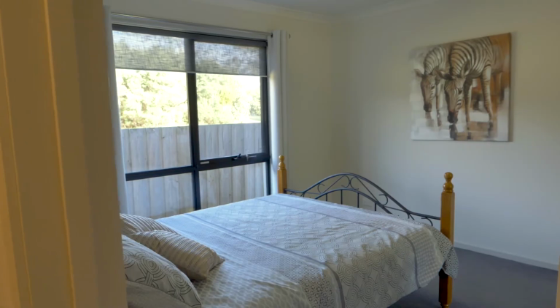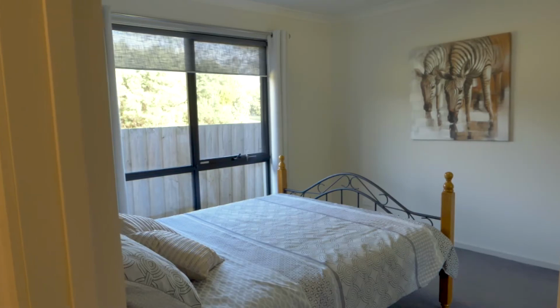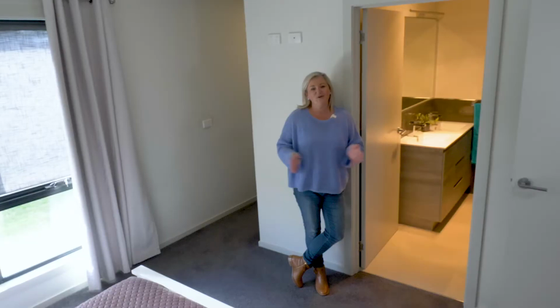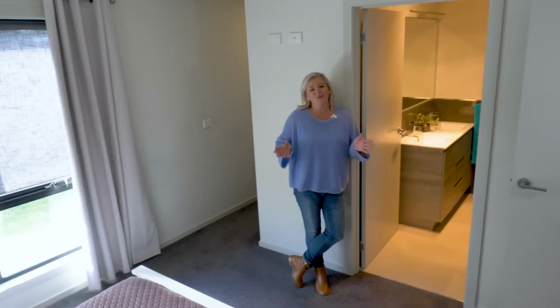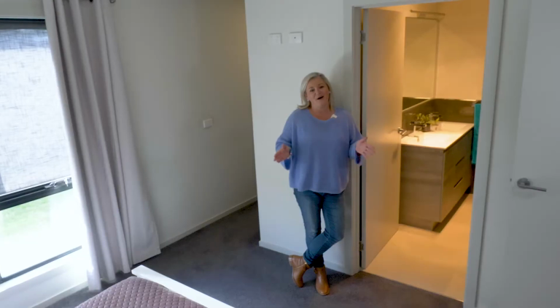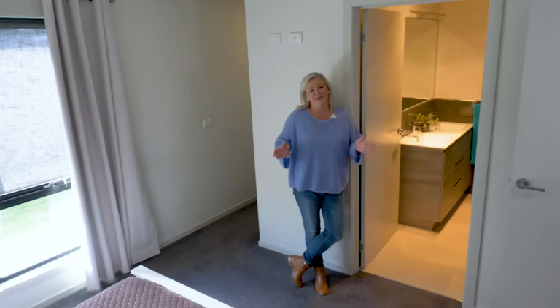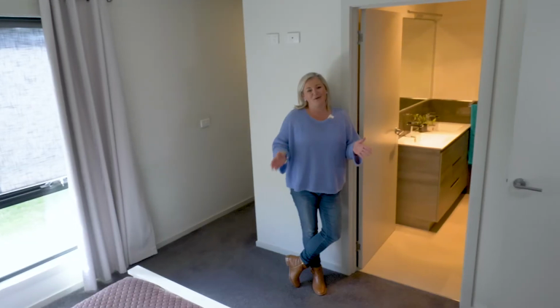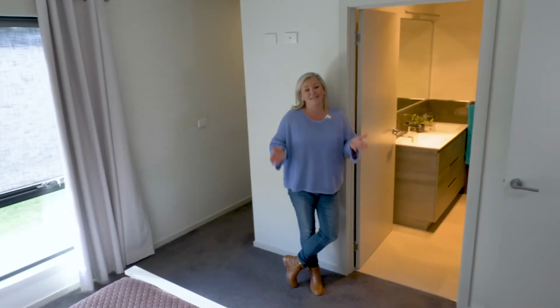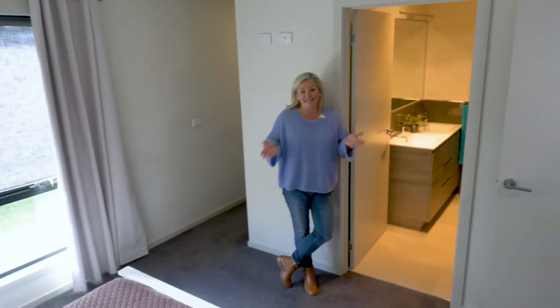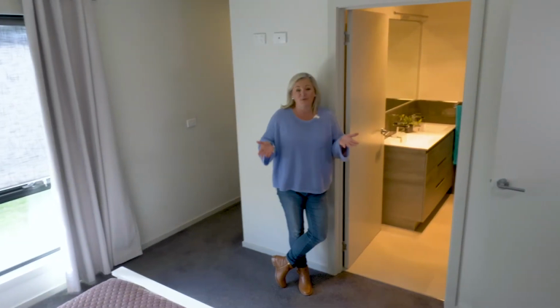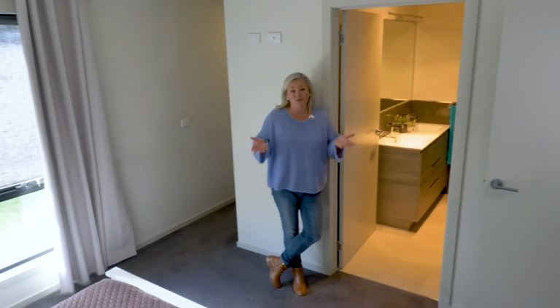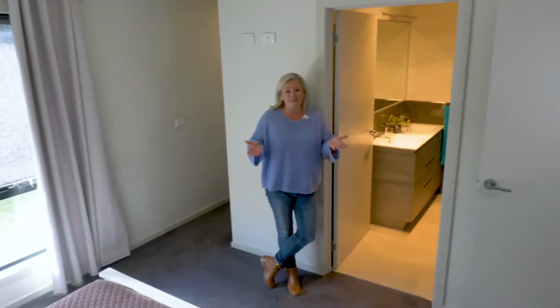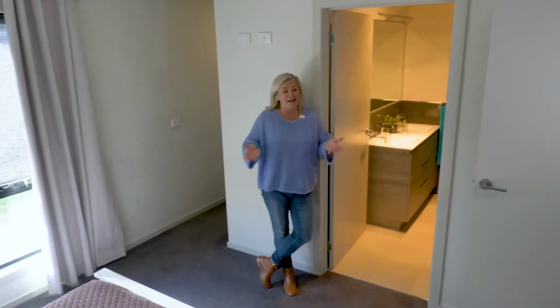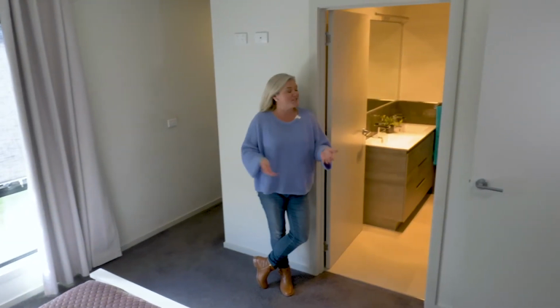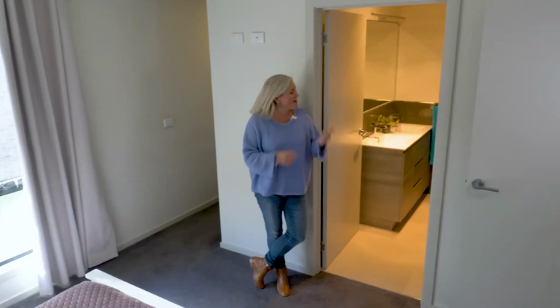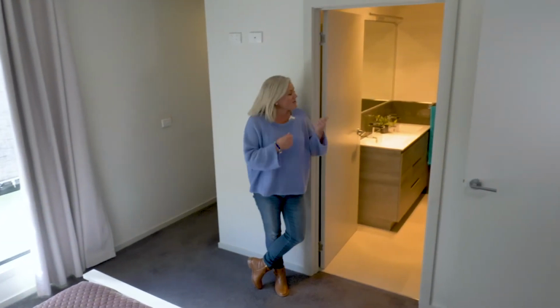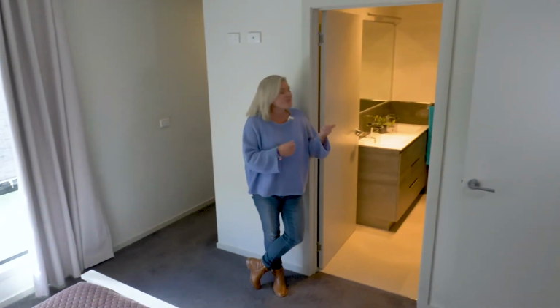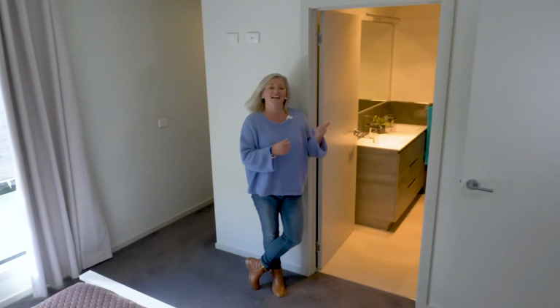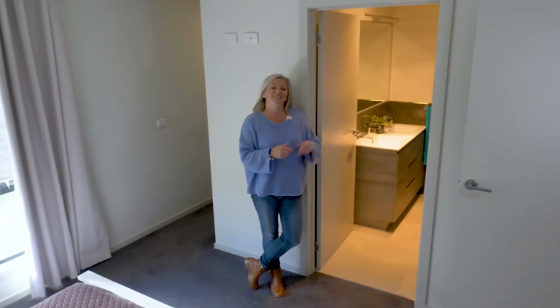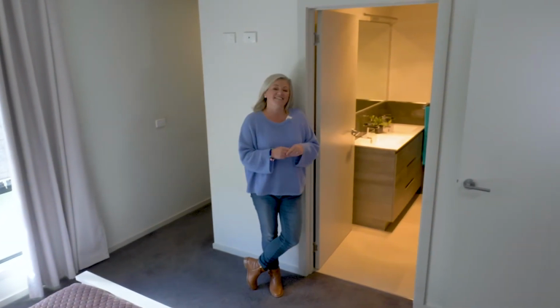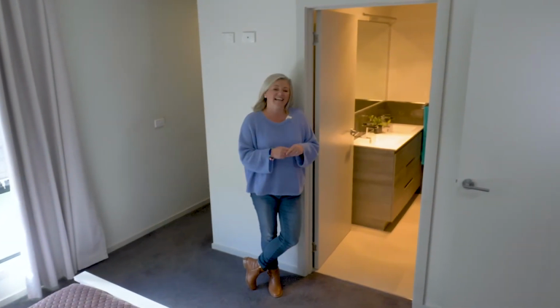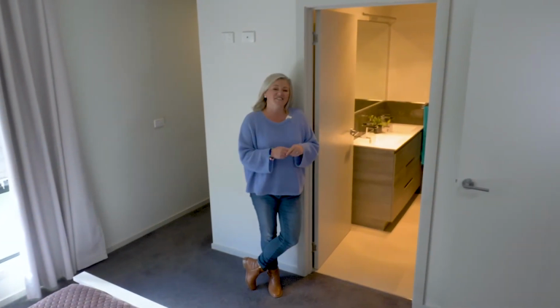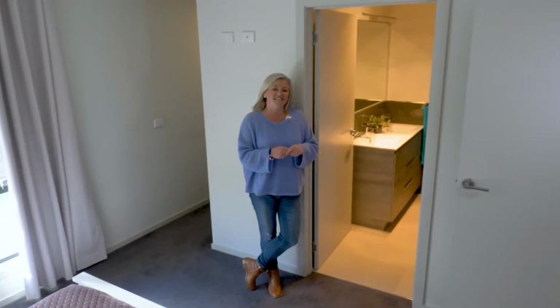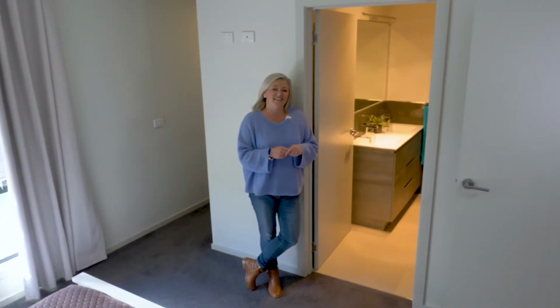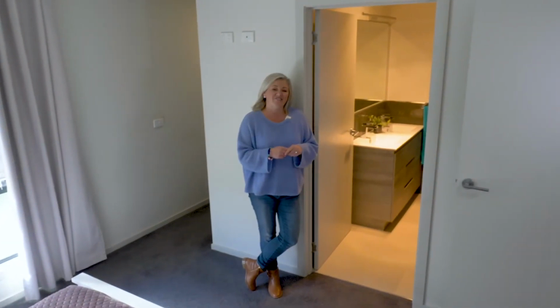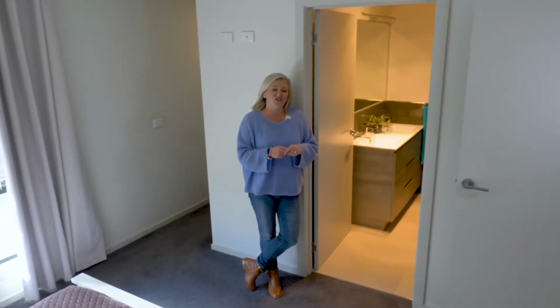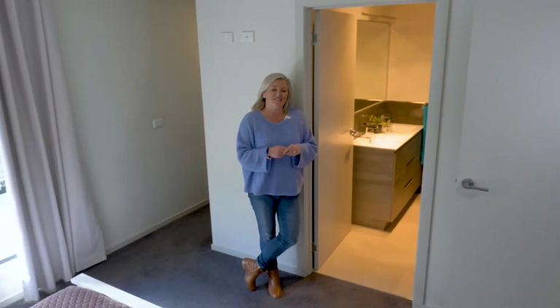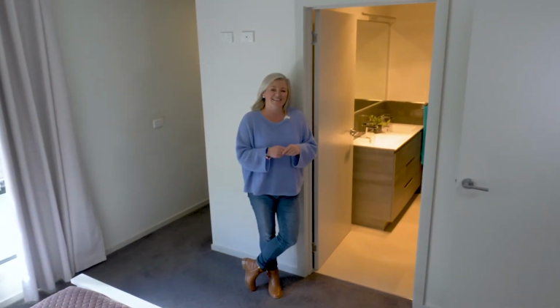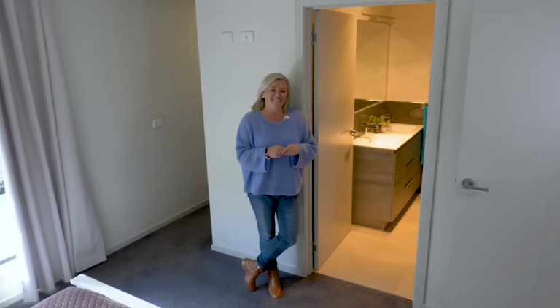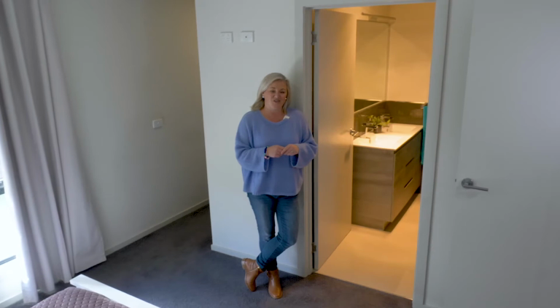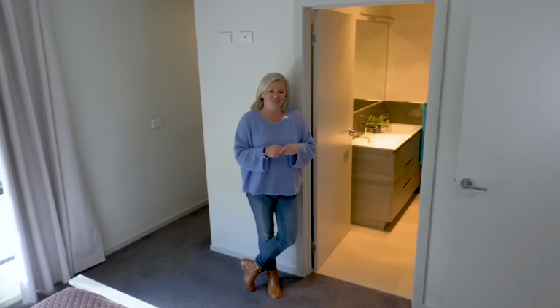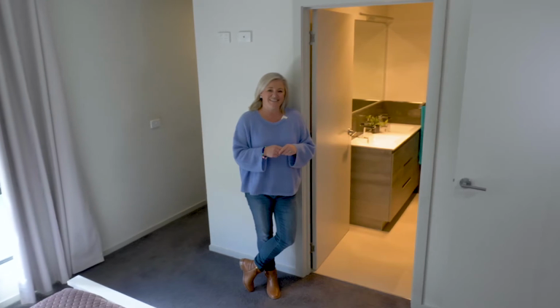All of the bathrooms are simple but spacious, and I really love the textures they've used in this ensuite.